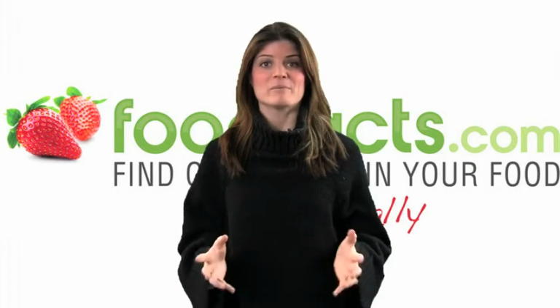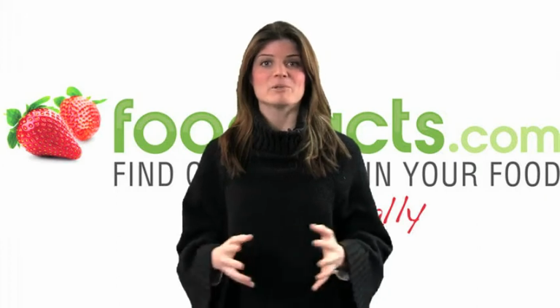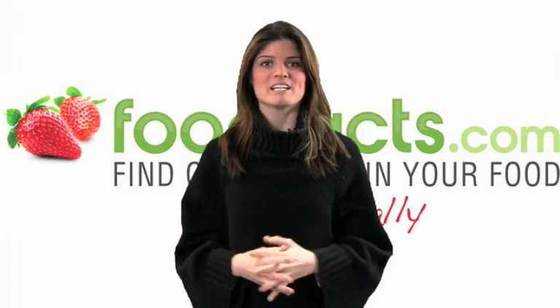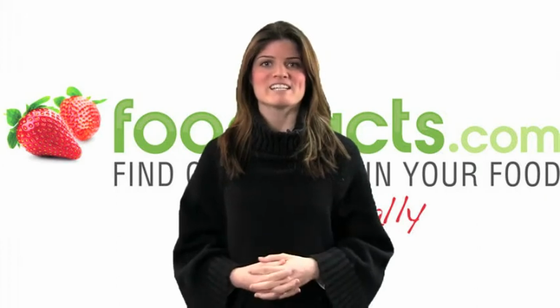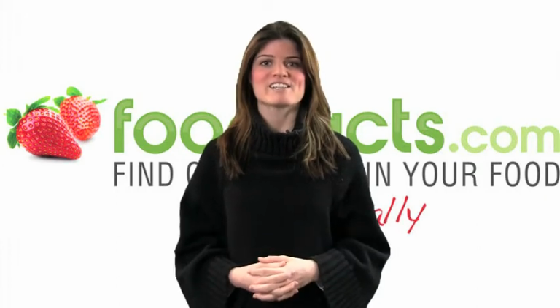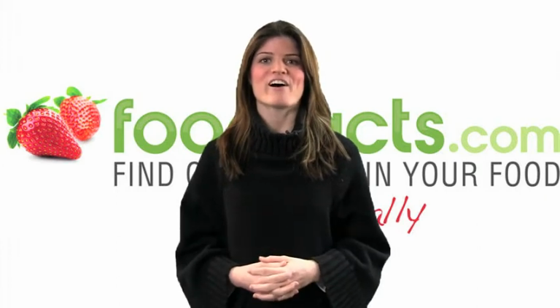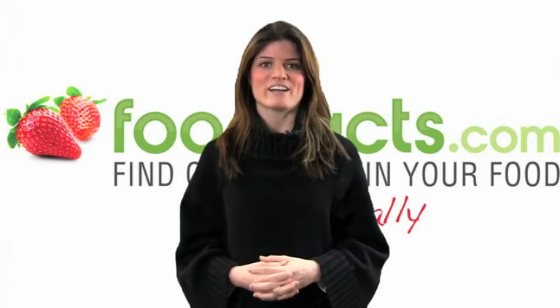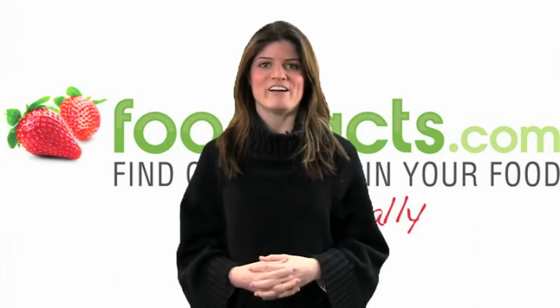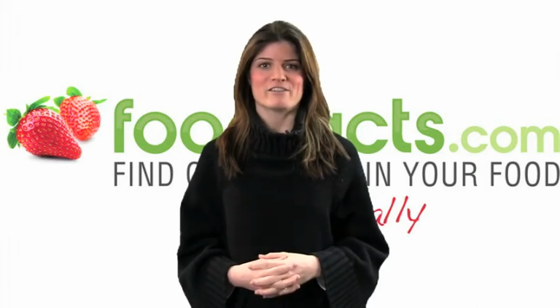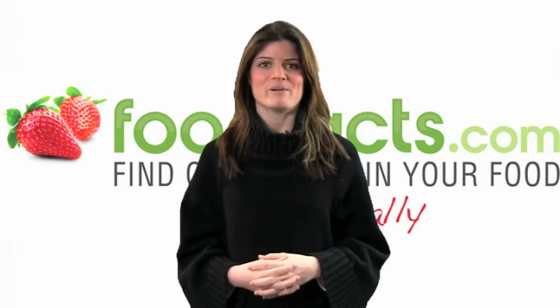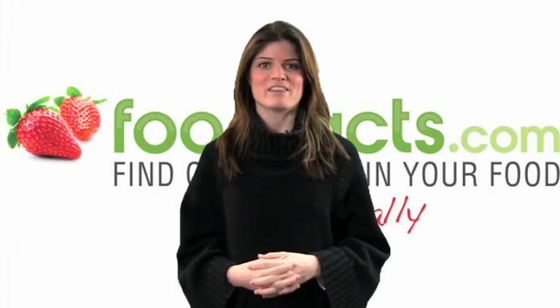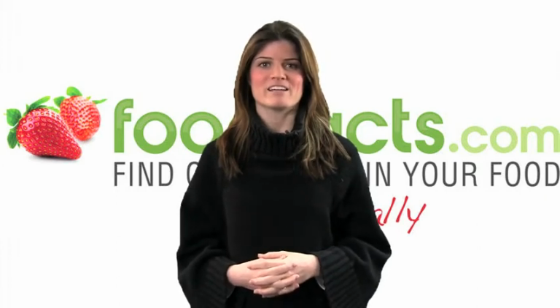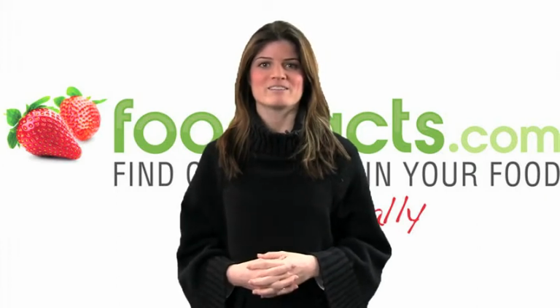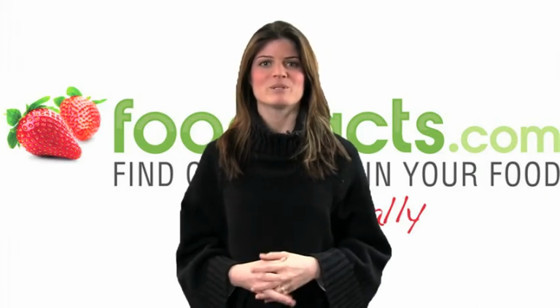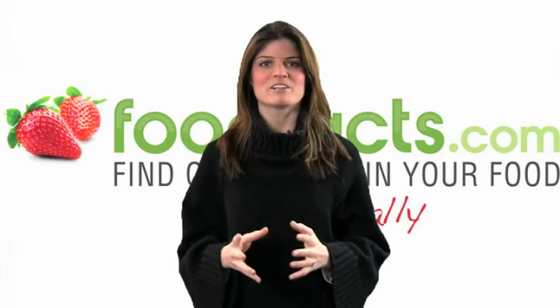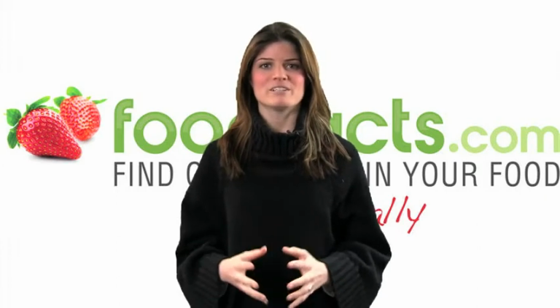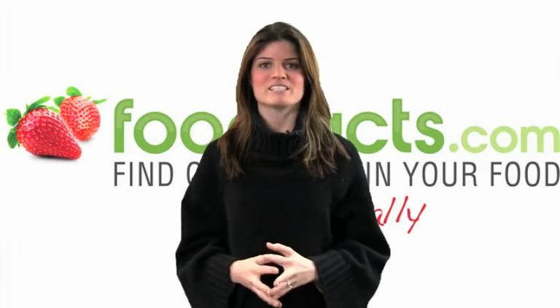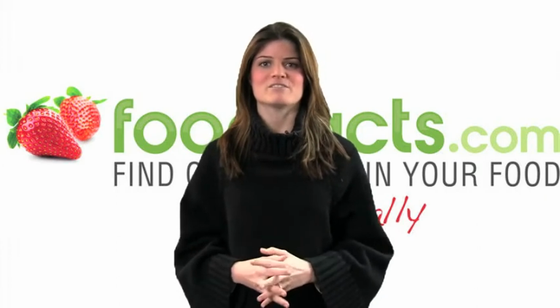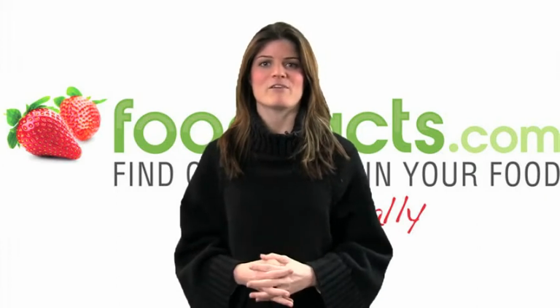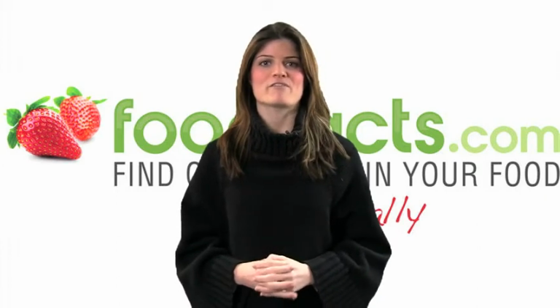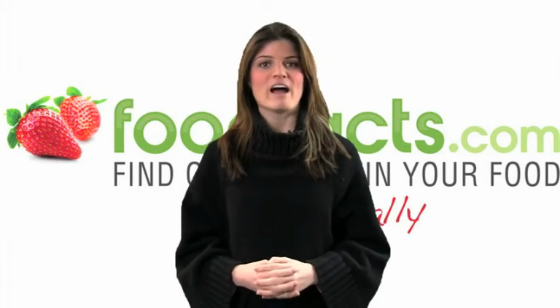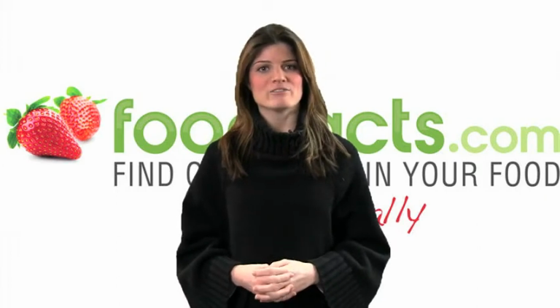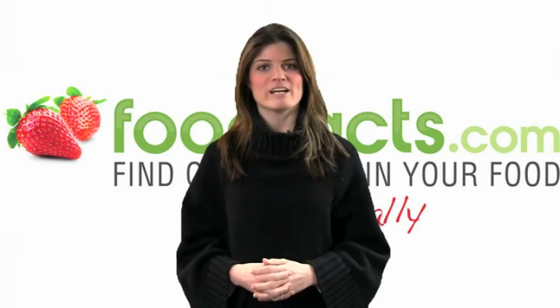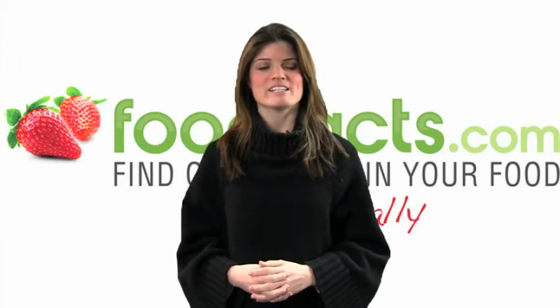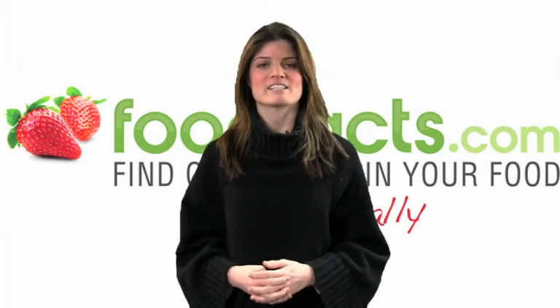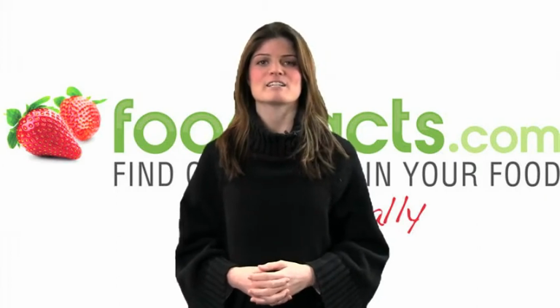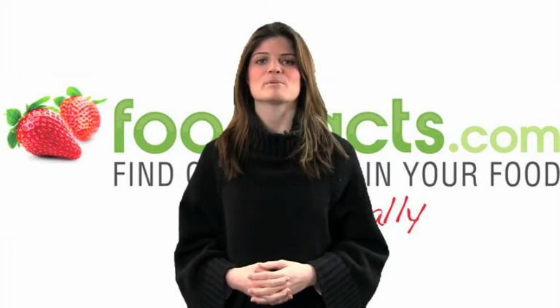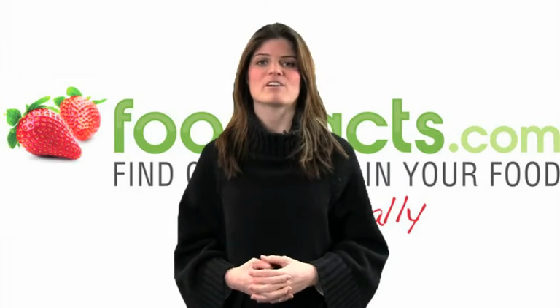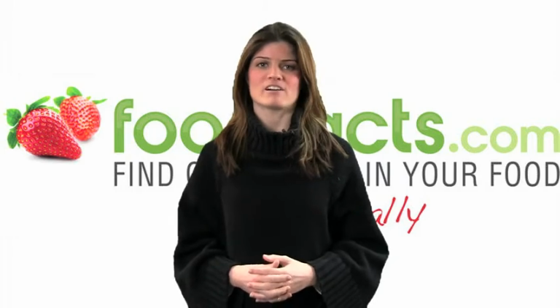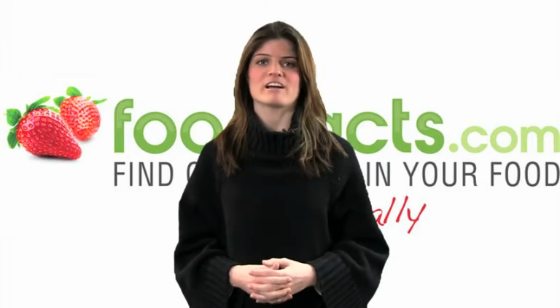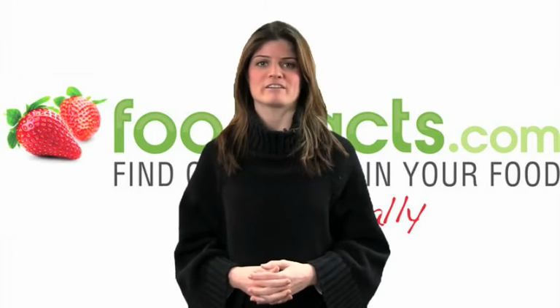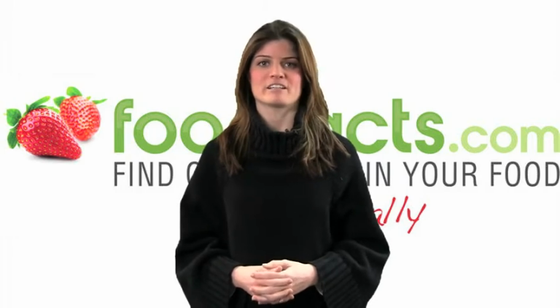February is Heart Health Month and we are going to give you 5 ways to keep your heart healthy.